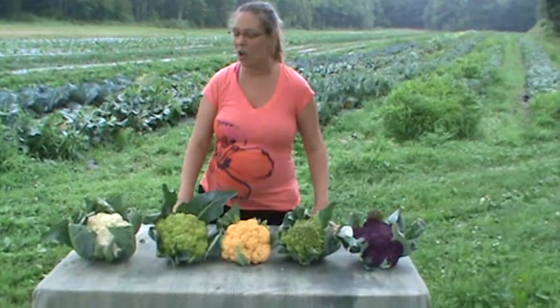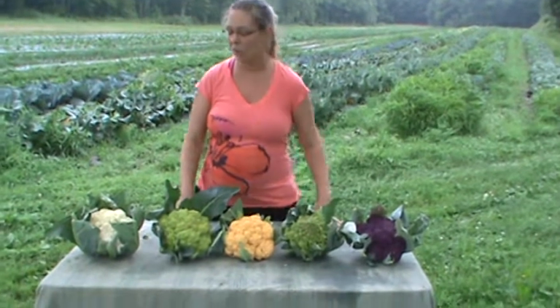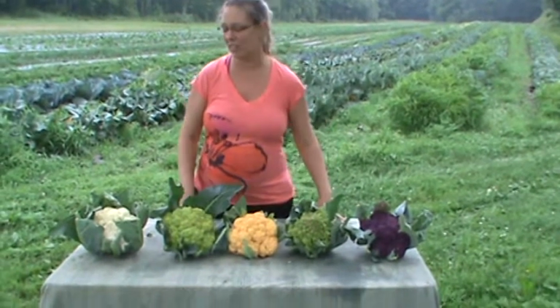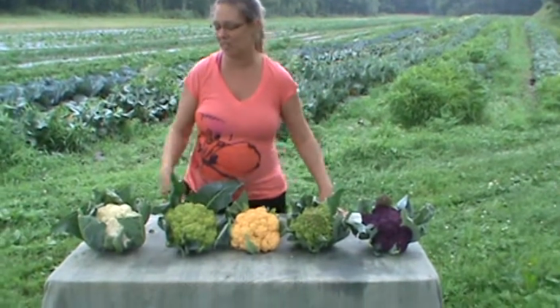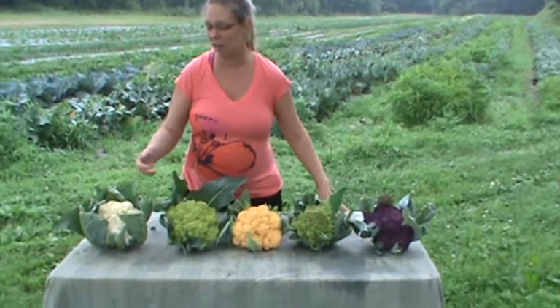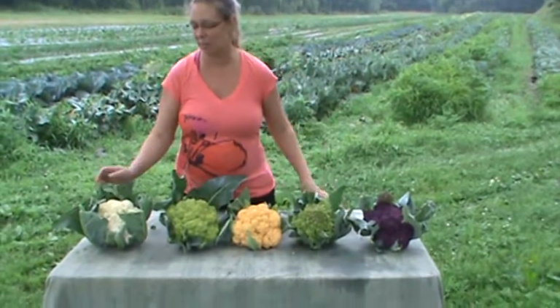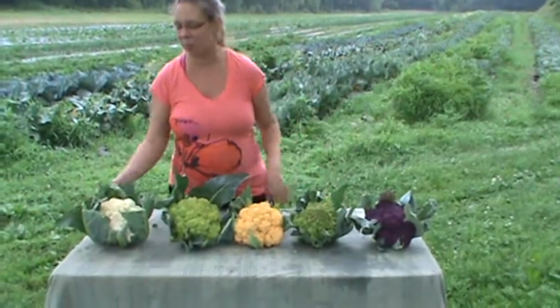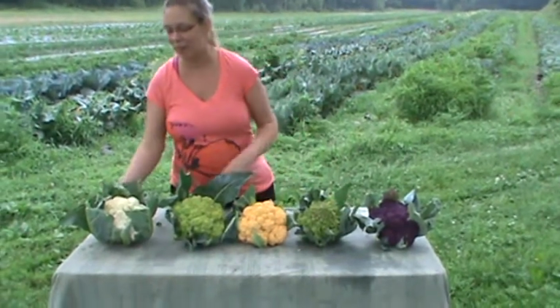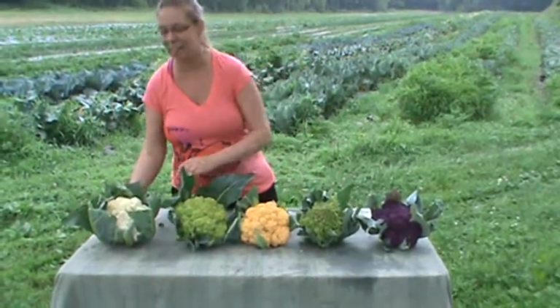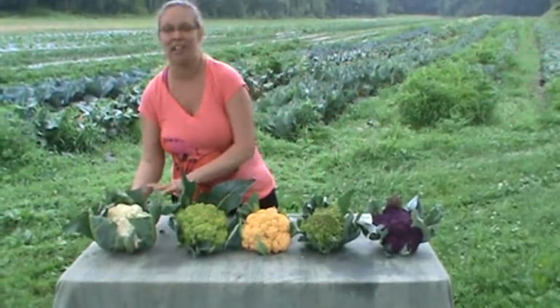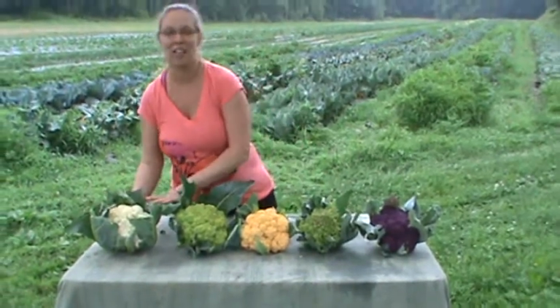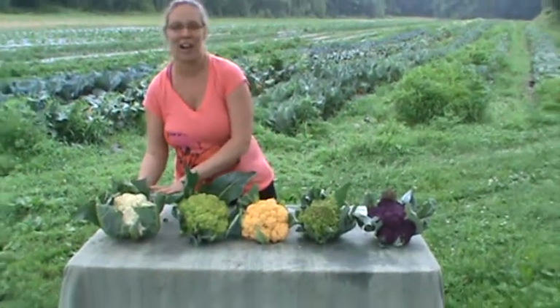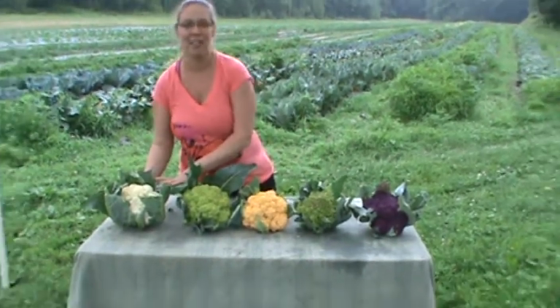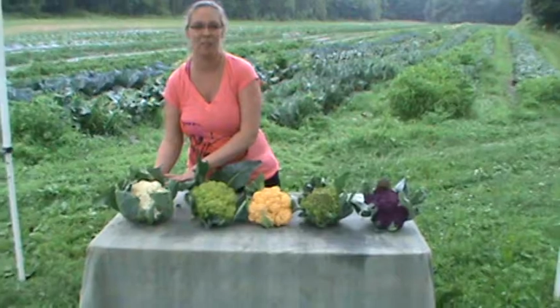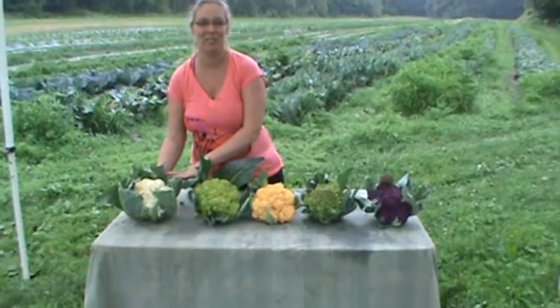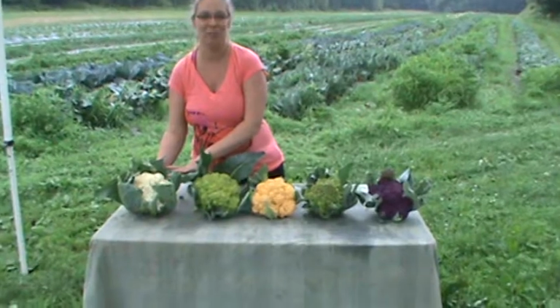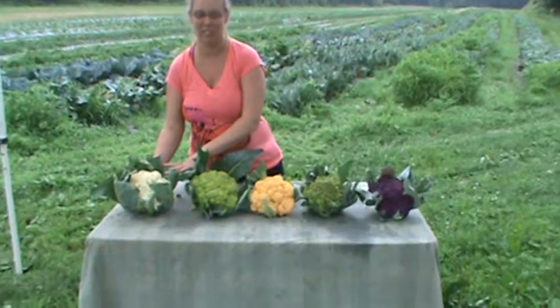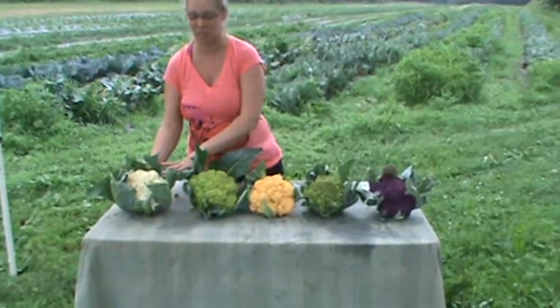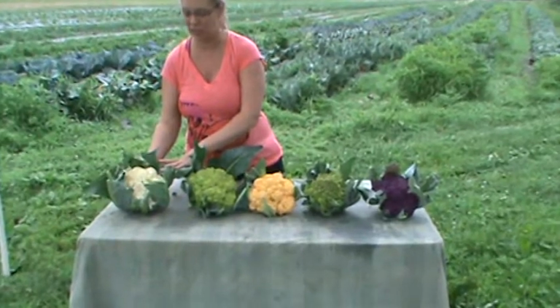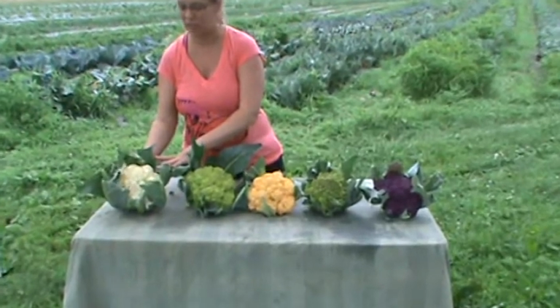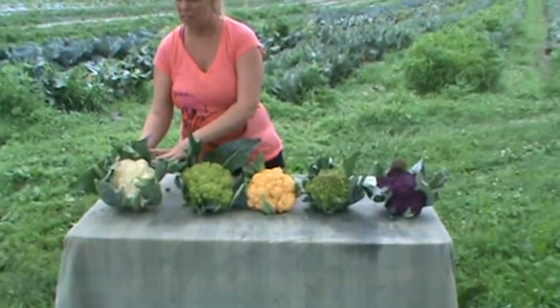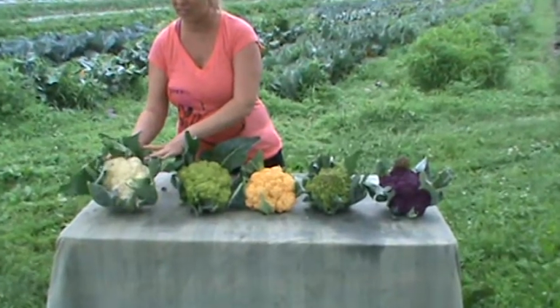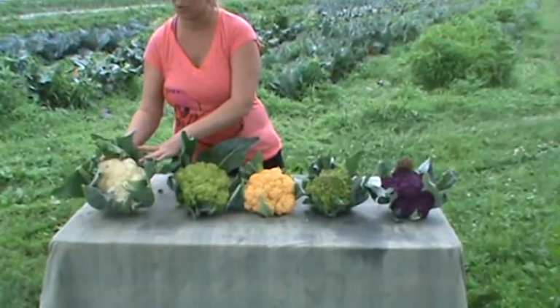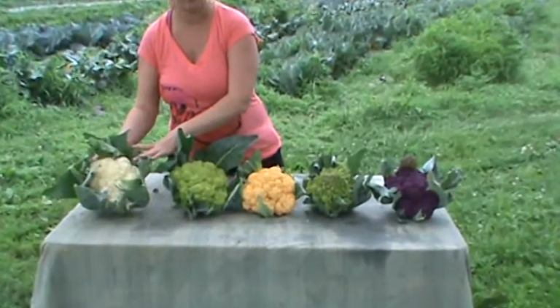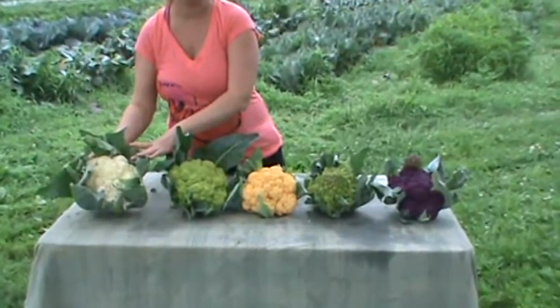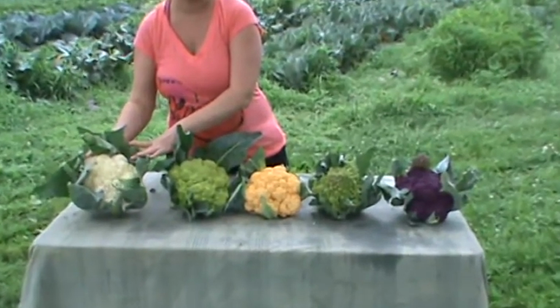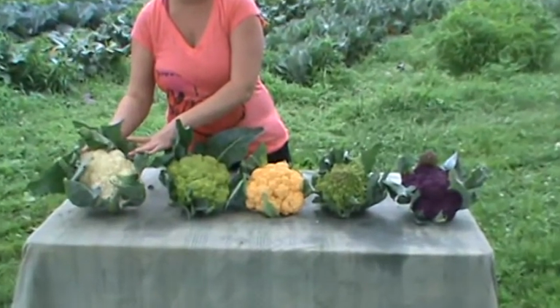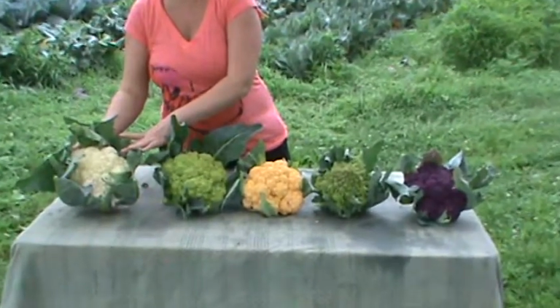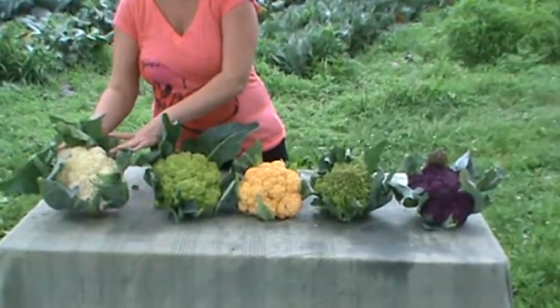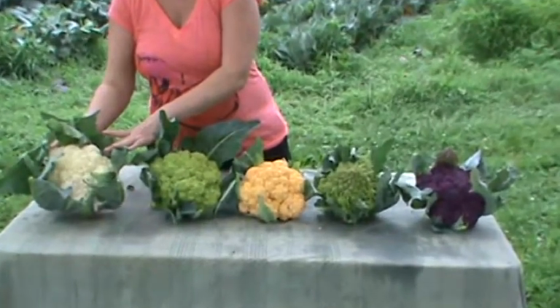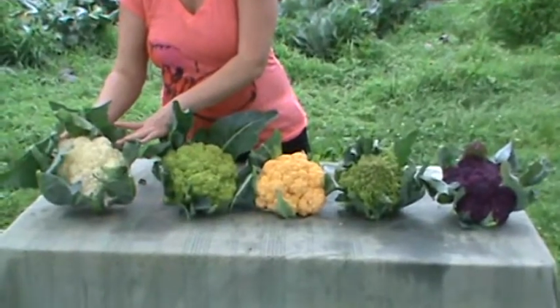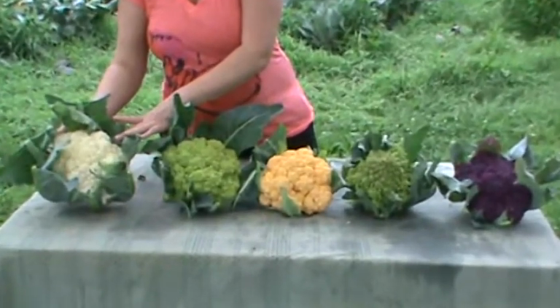We're going to start with the regular cauliflower that most of you are used to. This is a white variety called Absolute.